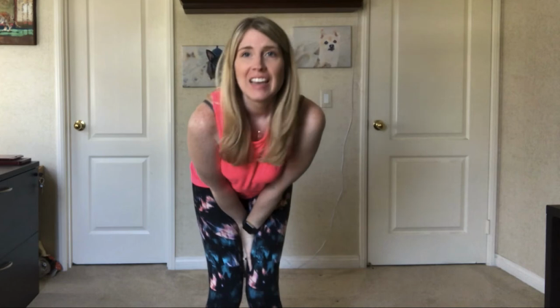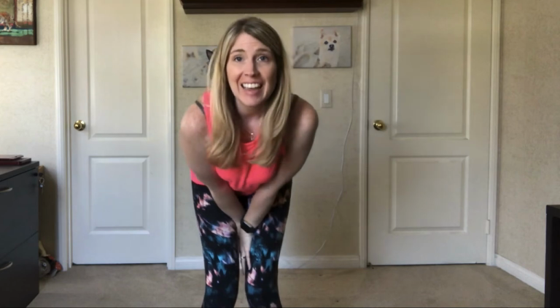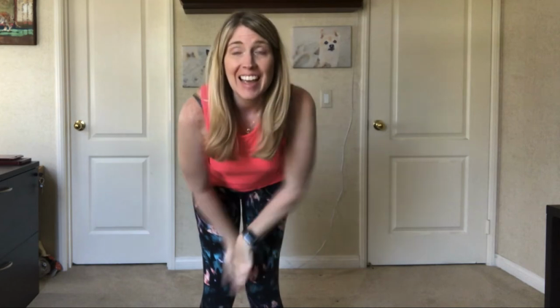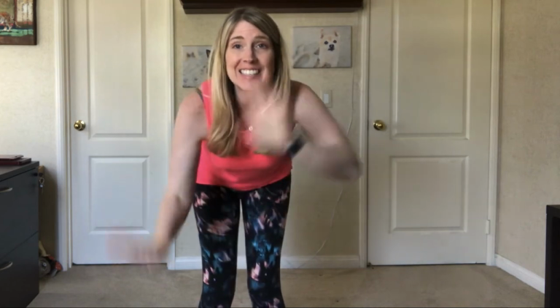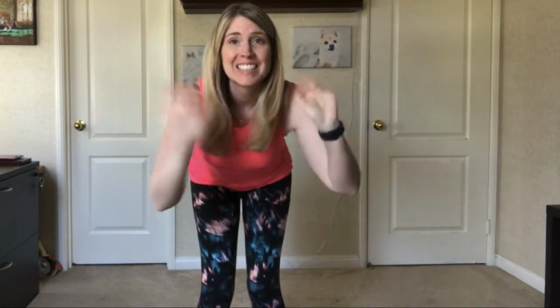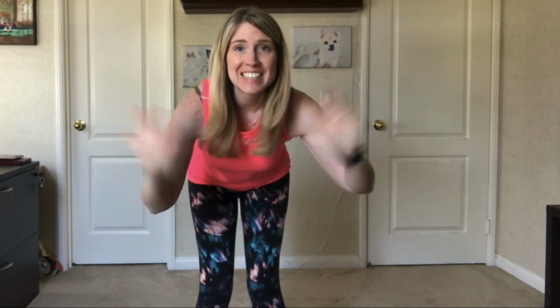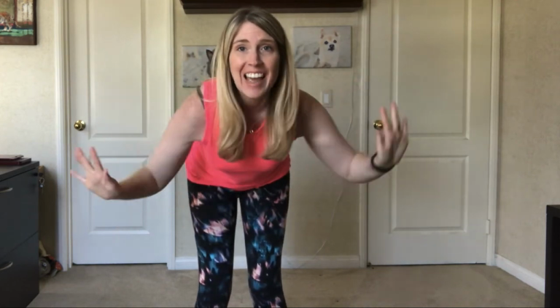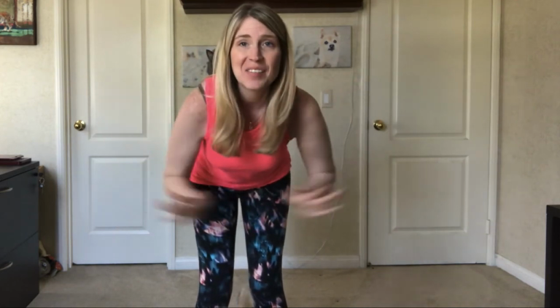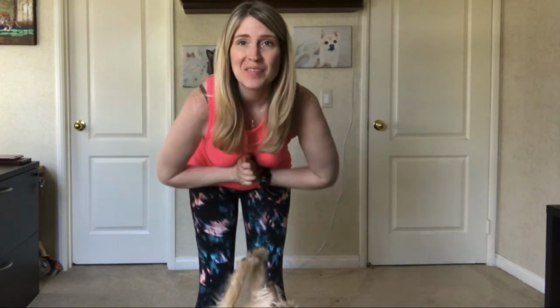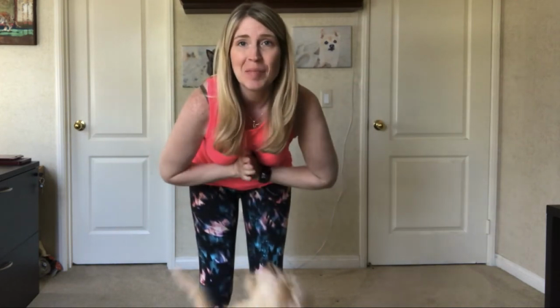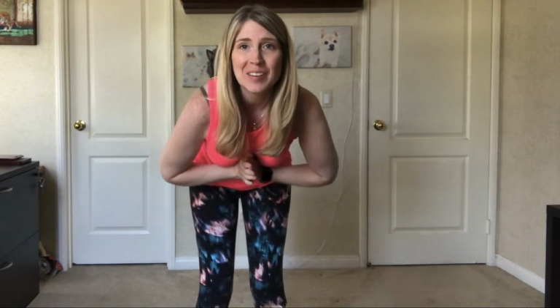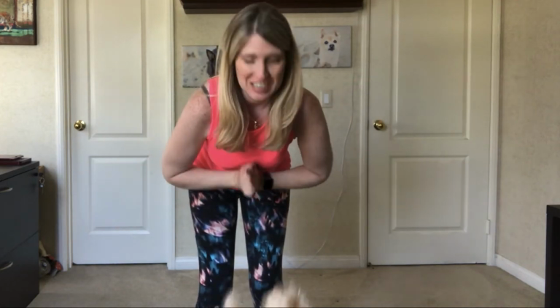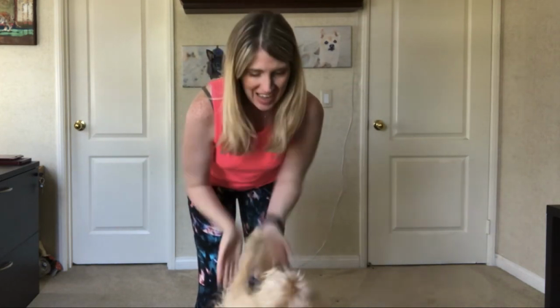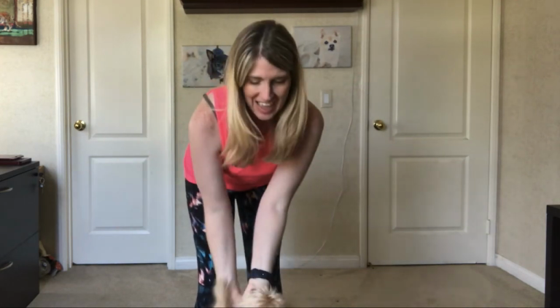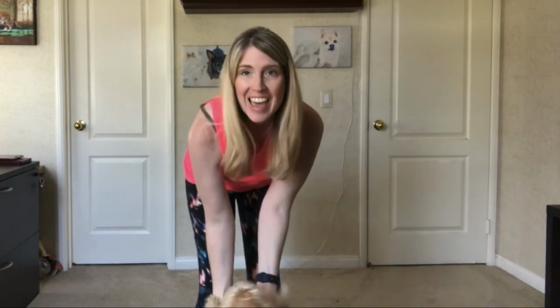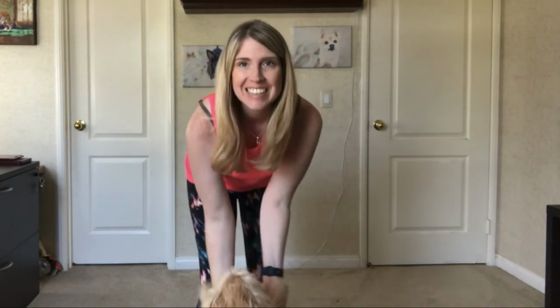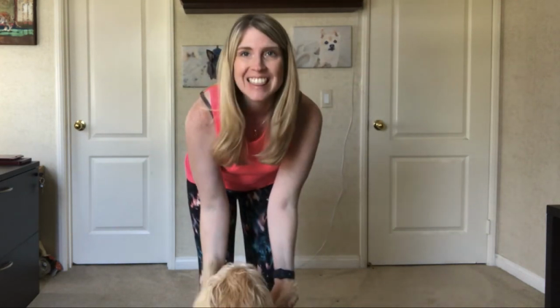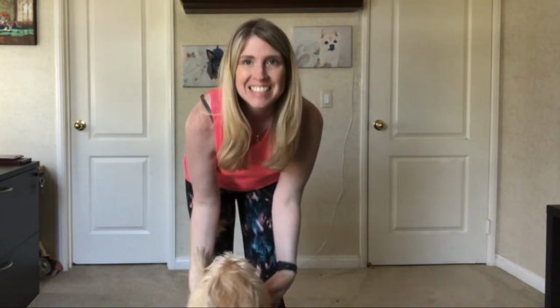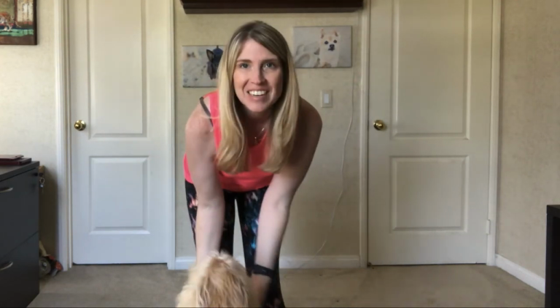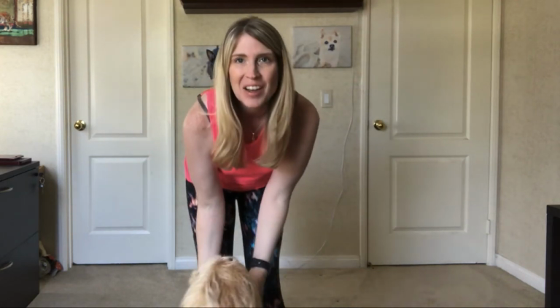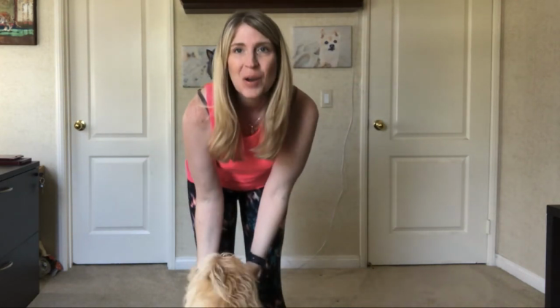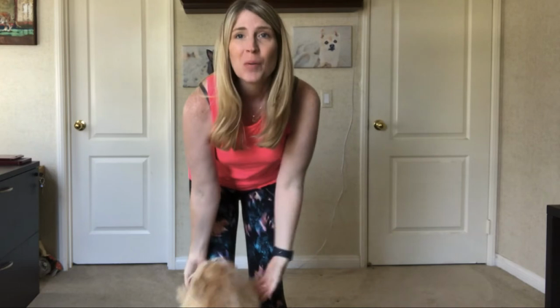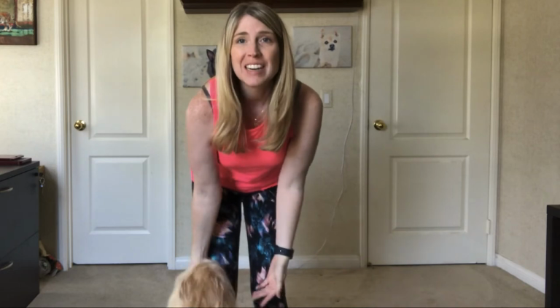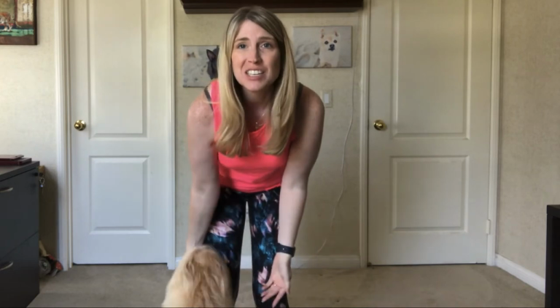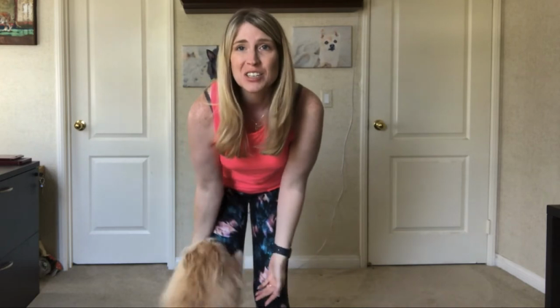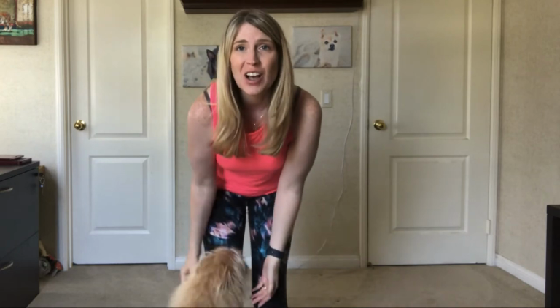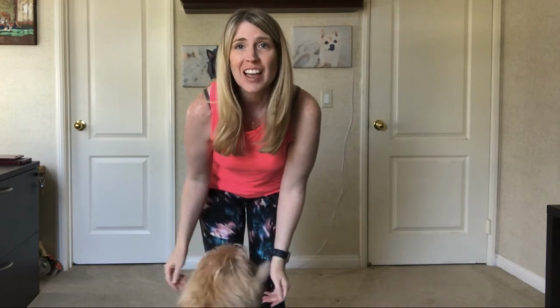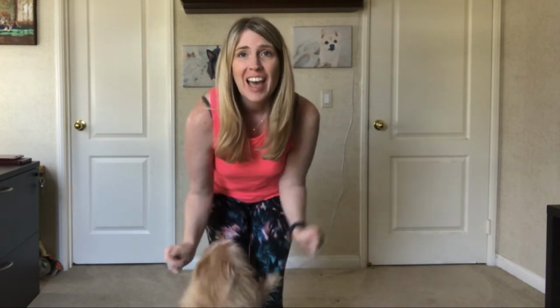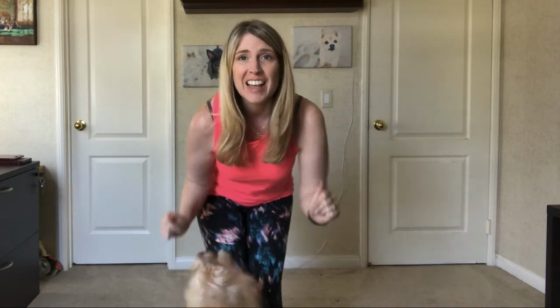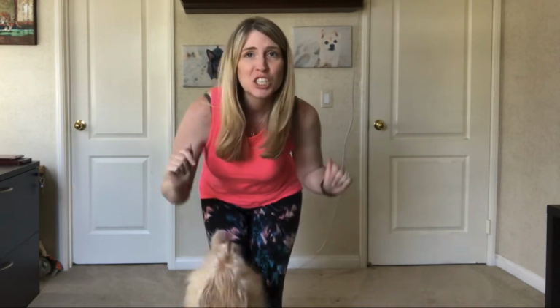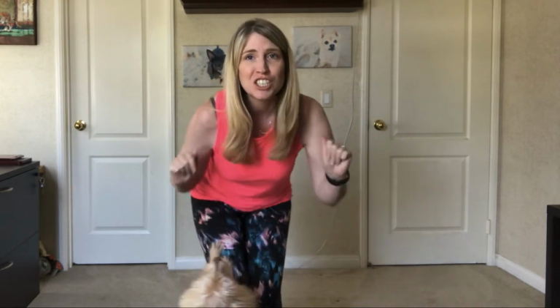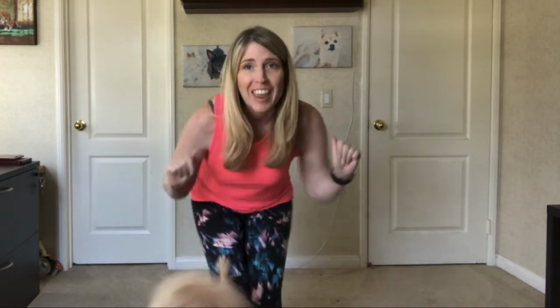Hey guys, I'm Jessica, the Frey Family Coach, and in this video we're going to teach your dog how to shake.